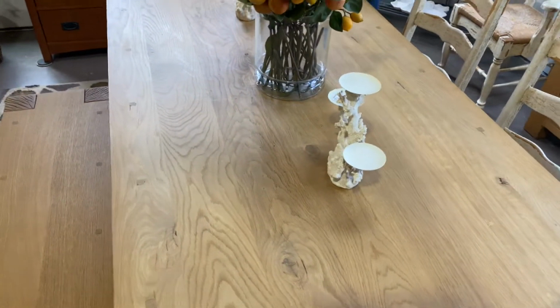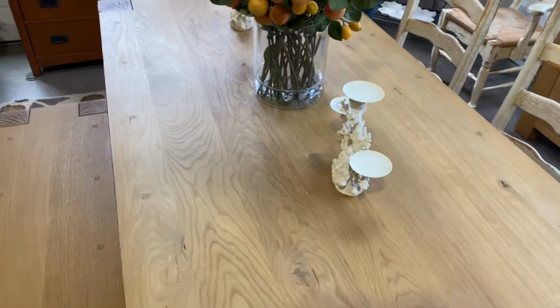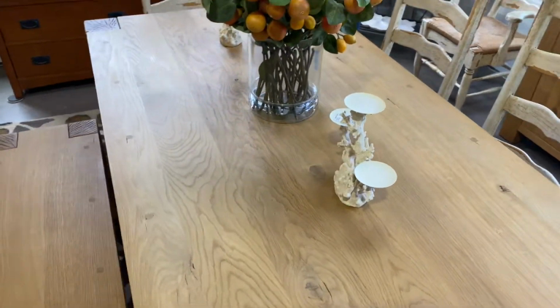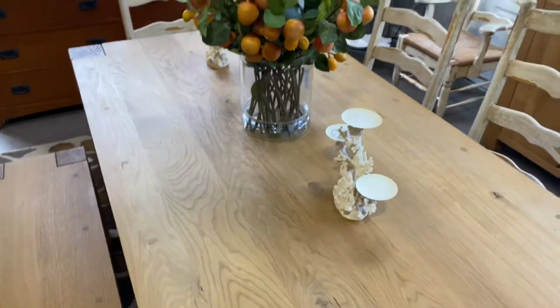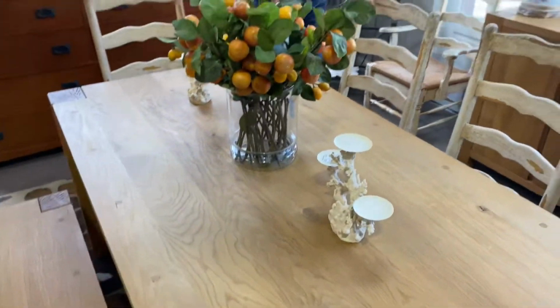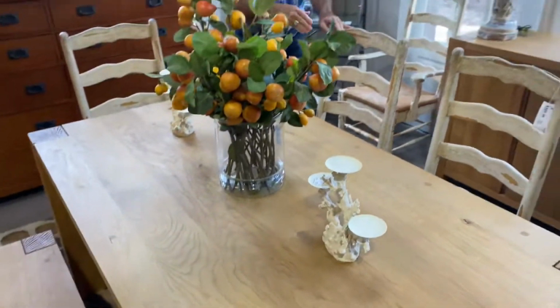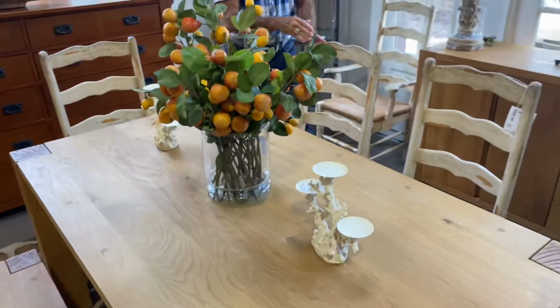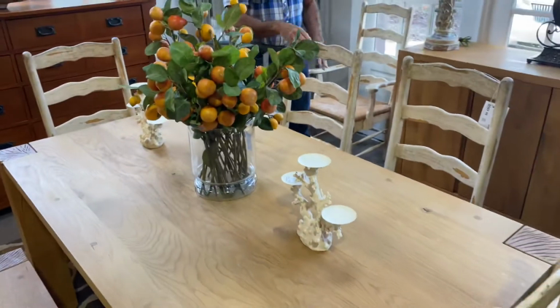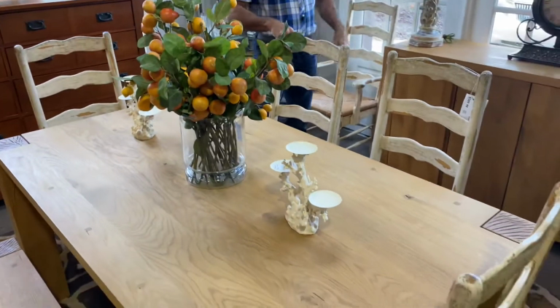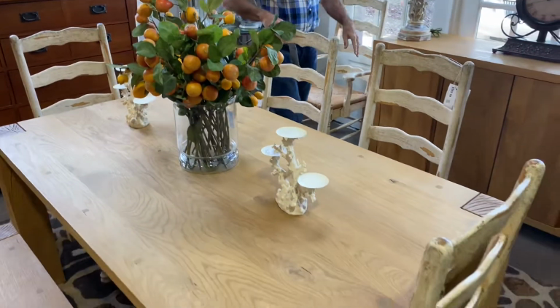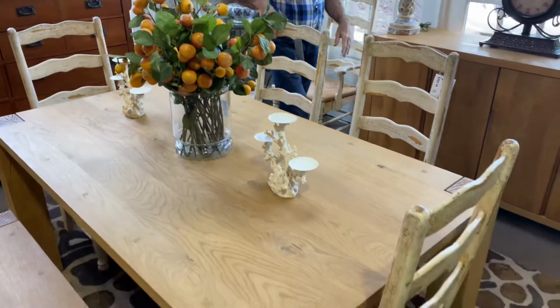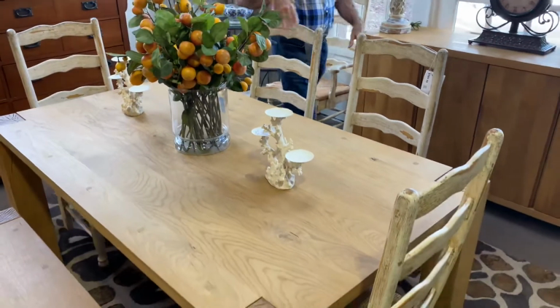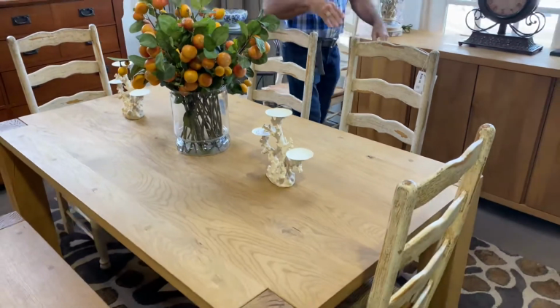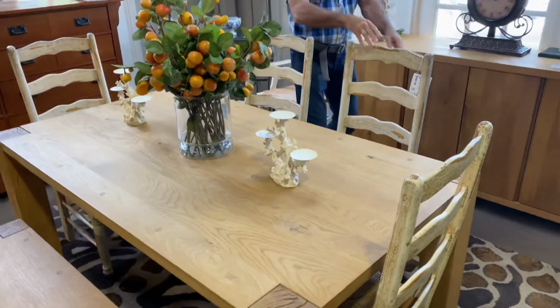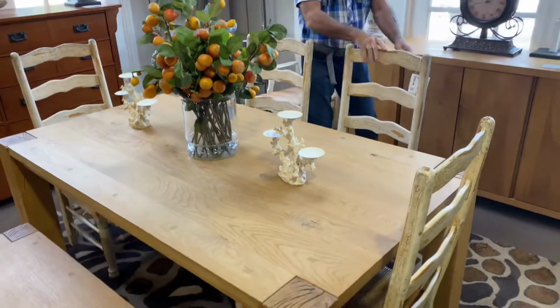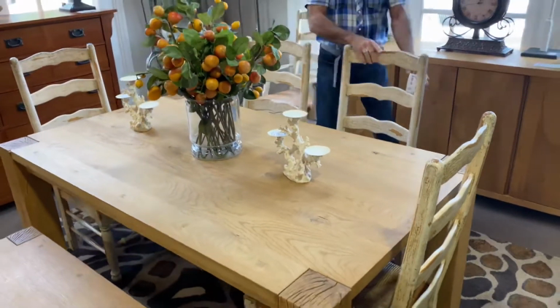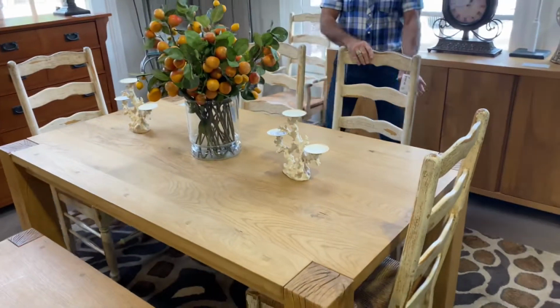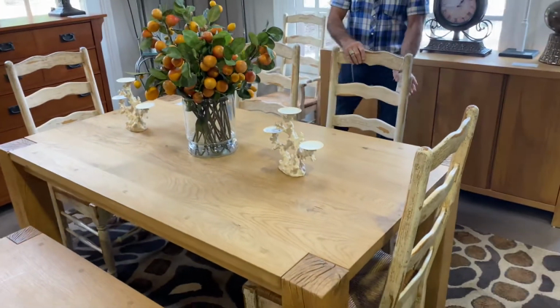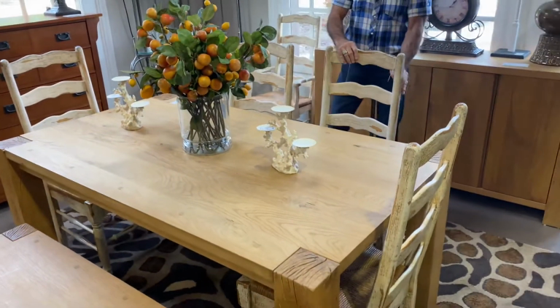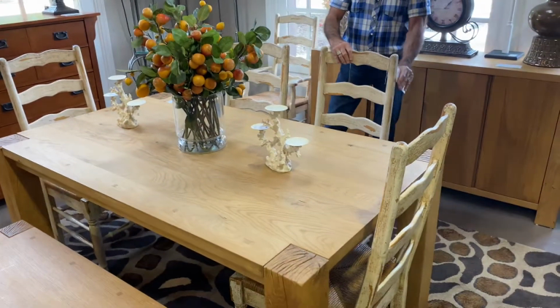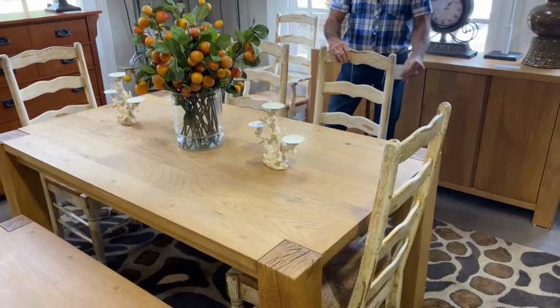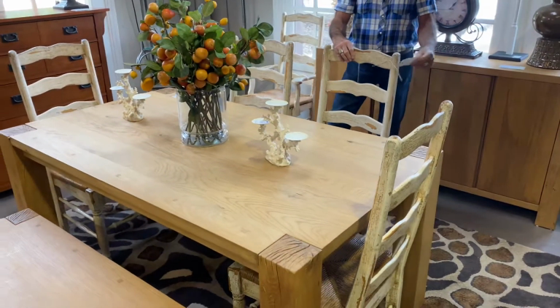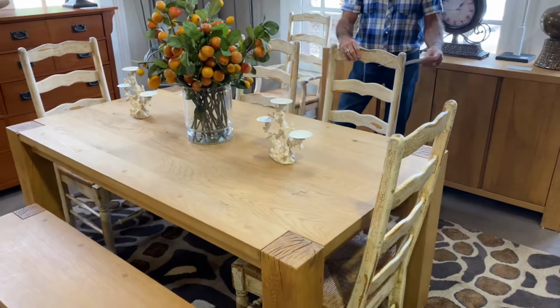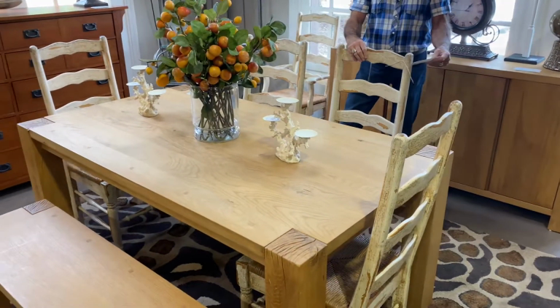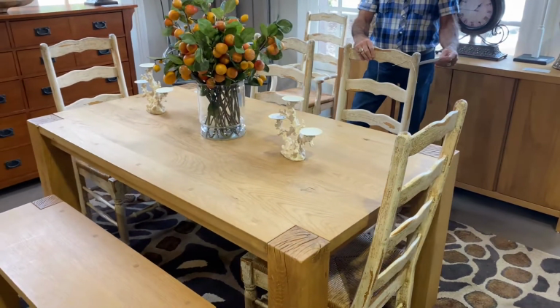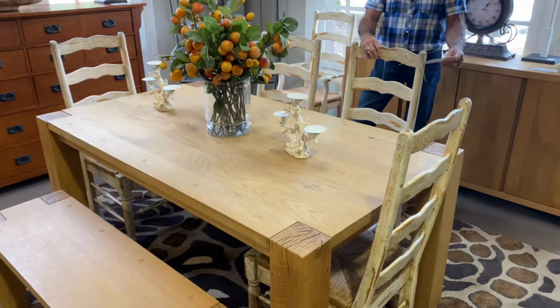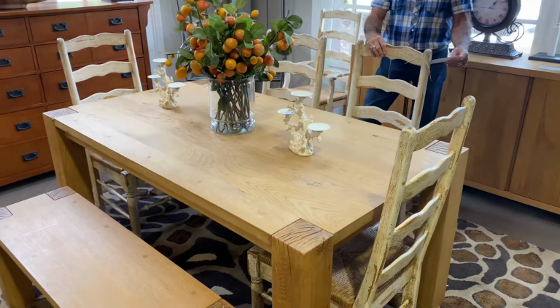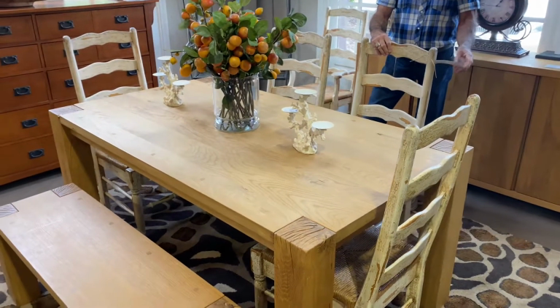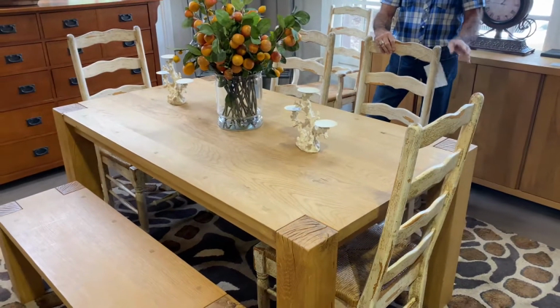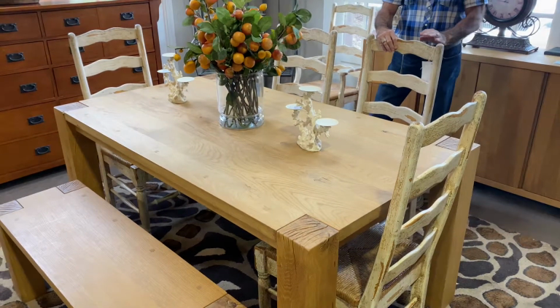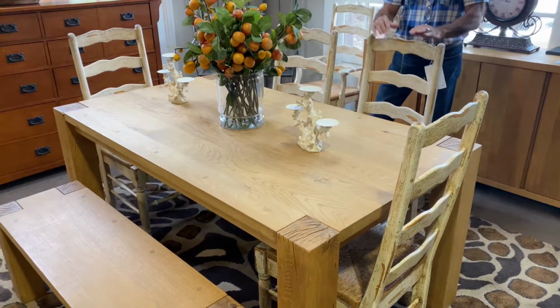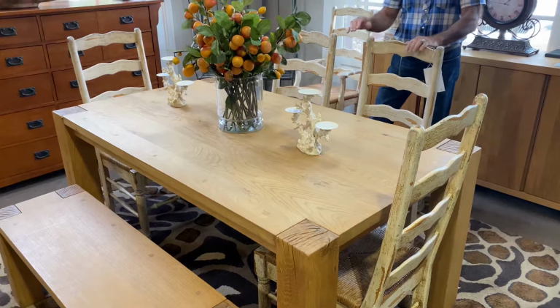We've paired it with some wonderful little chairs that are distressed that came in. There are six of these chairs, $589.99.